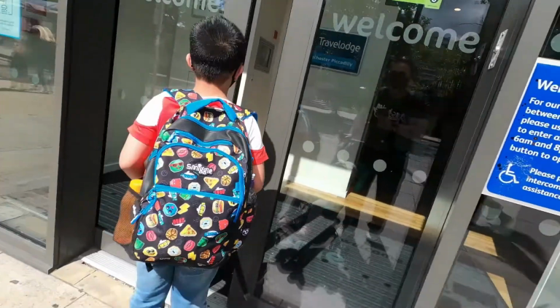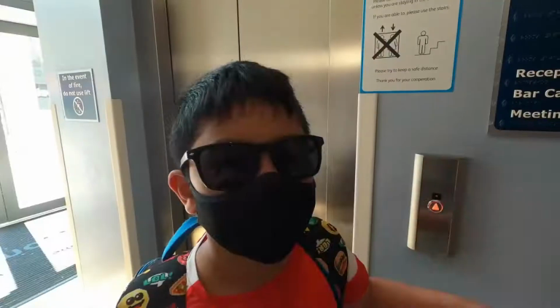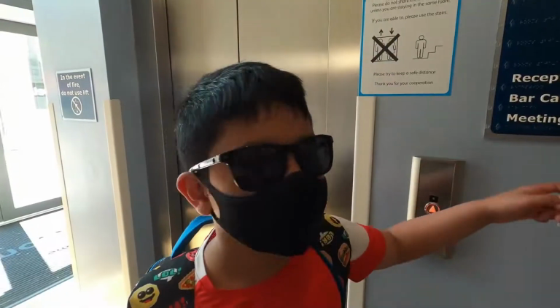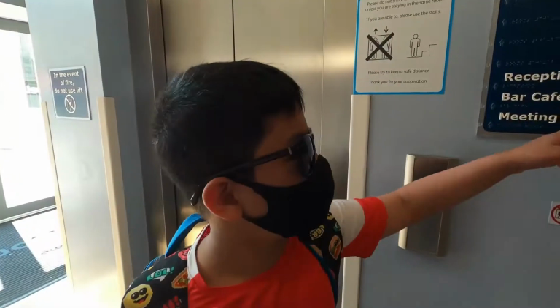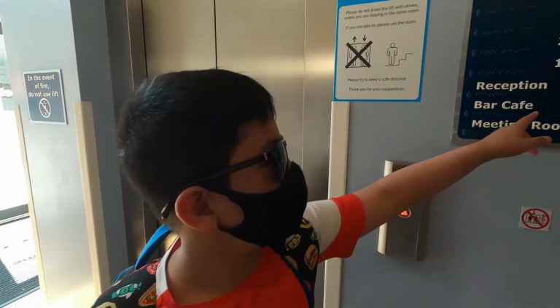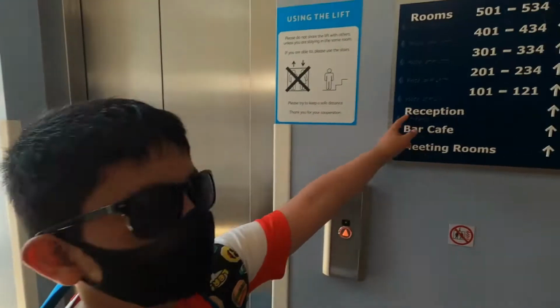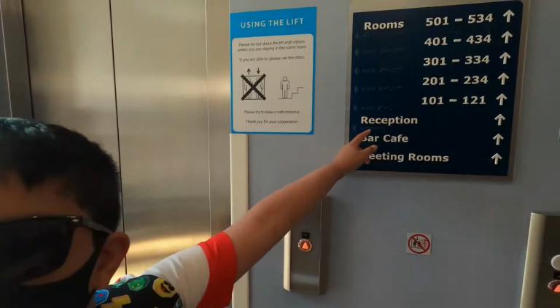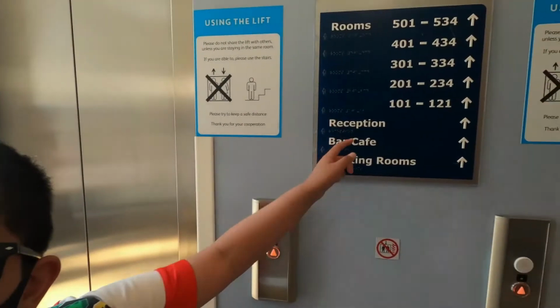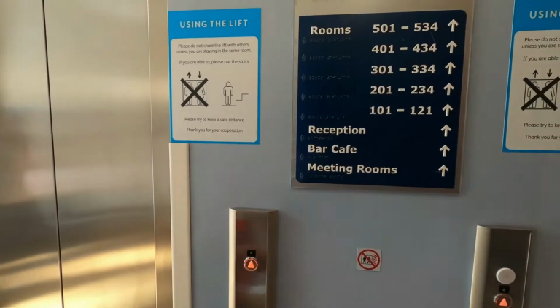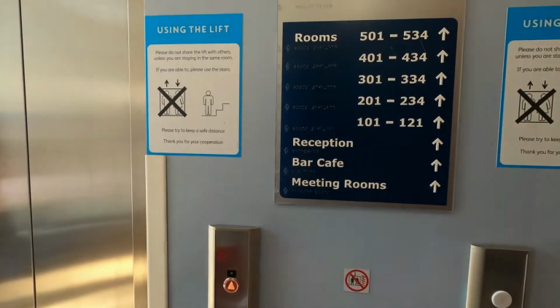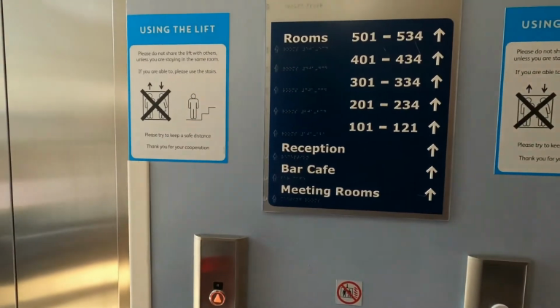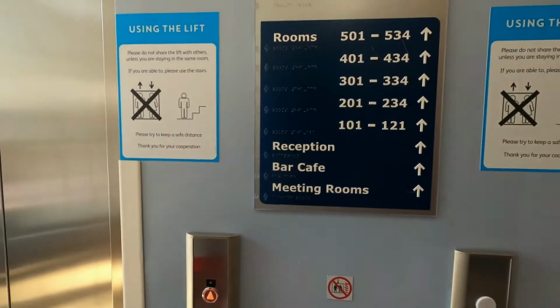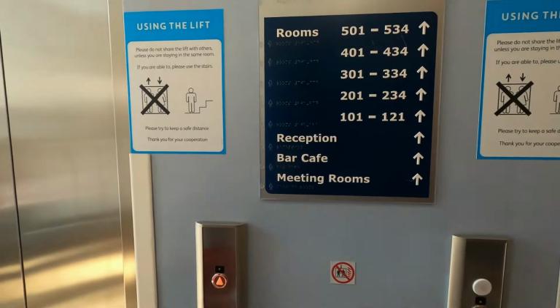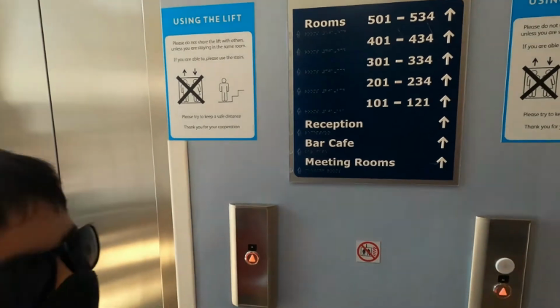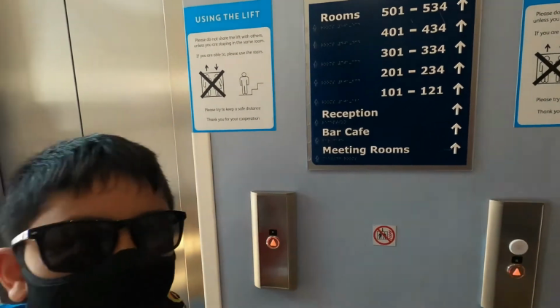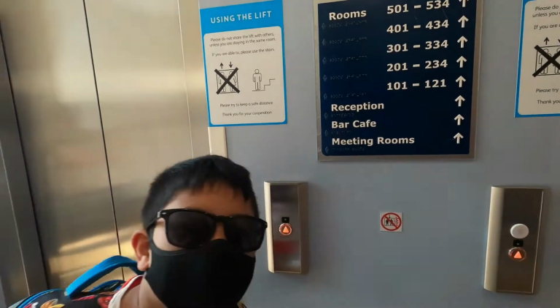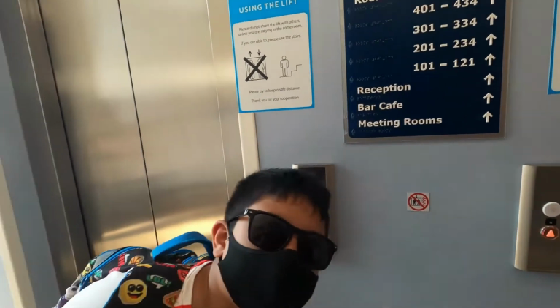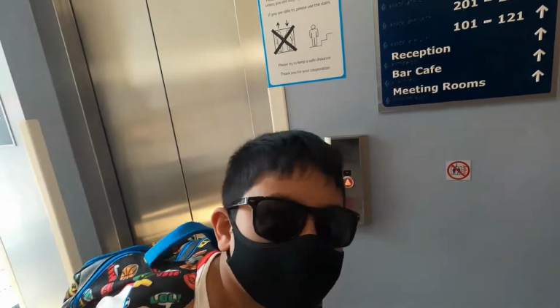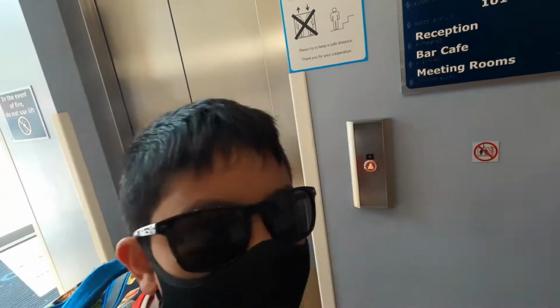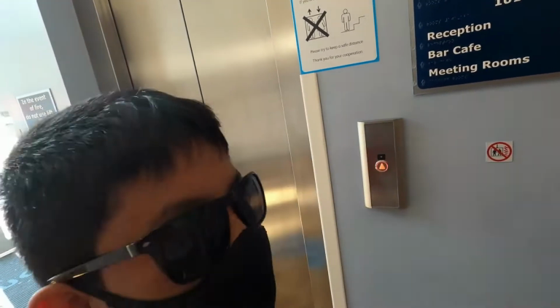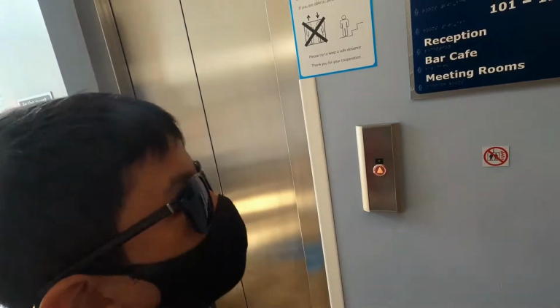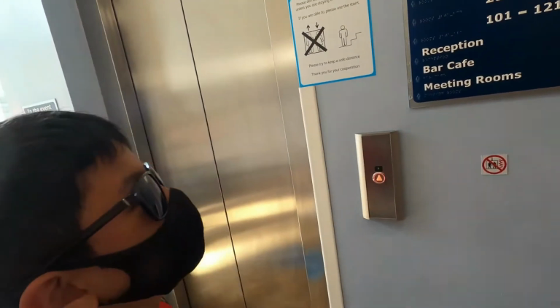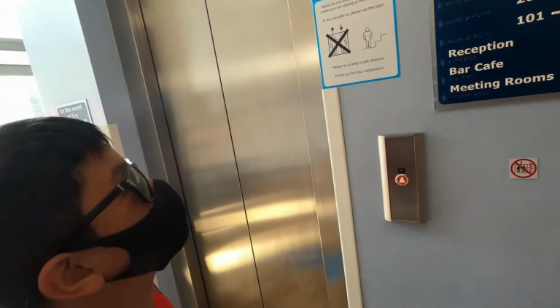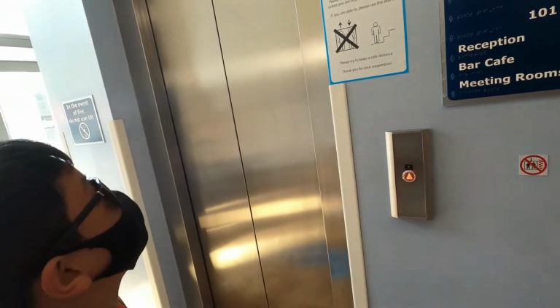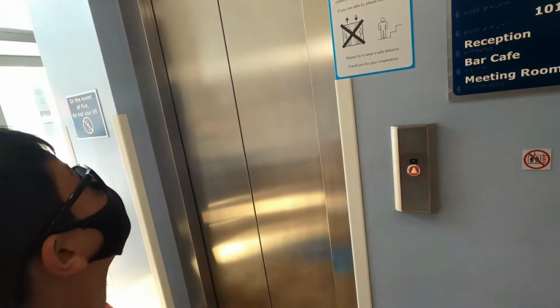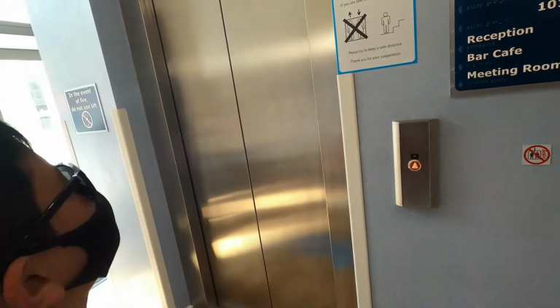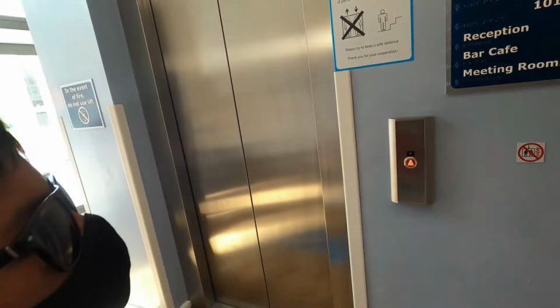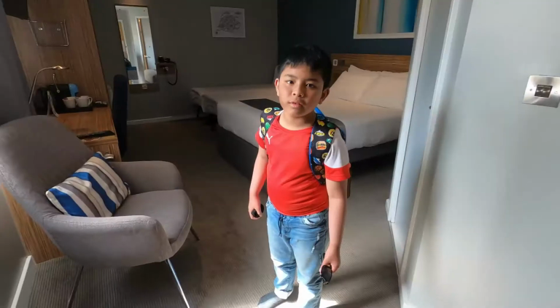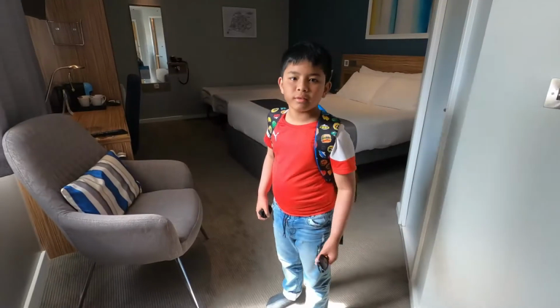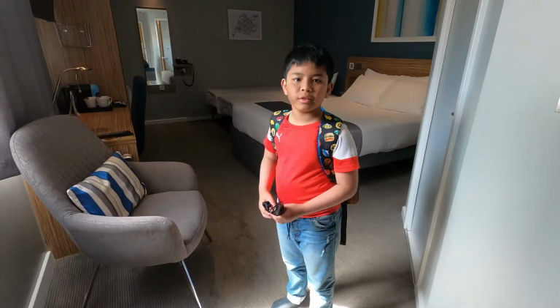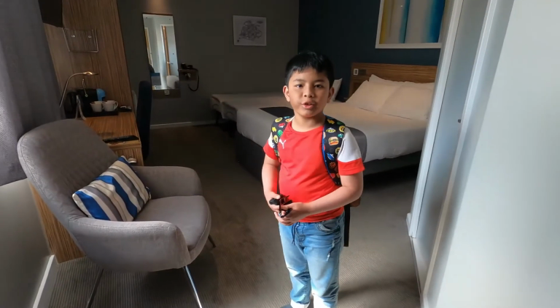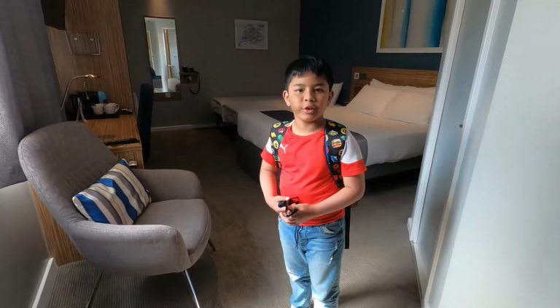The reception is upstairs, so I guess we'll use the lift.